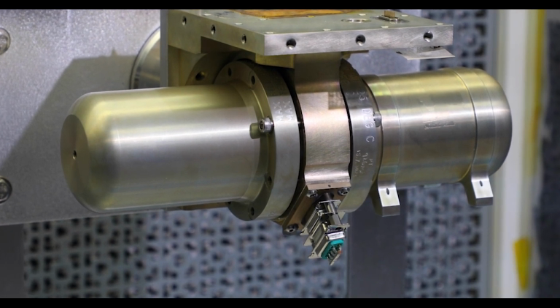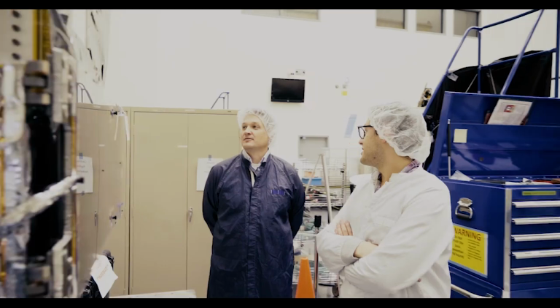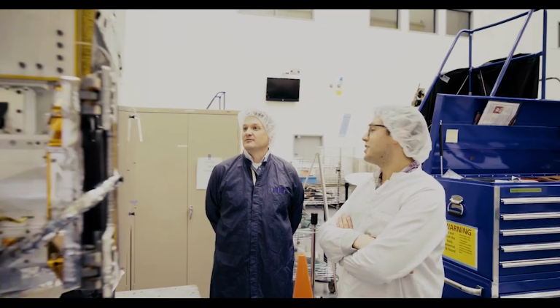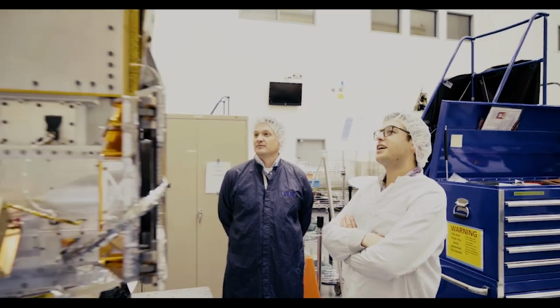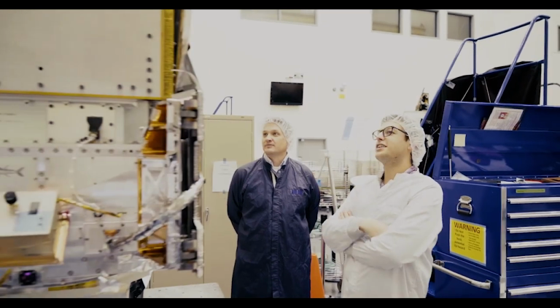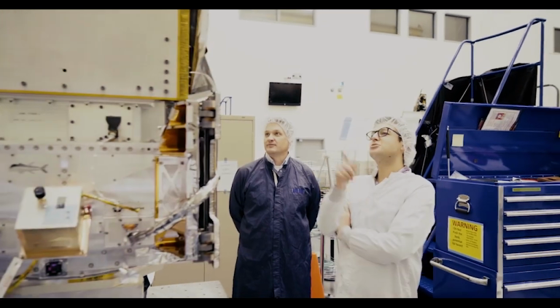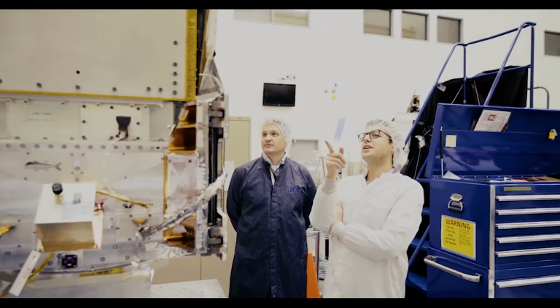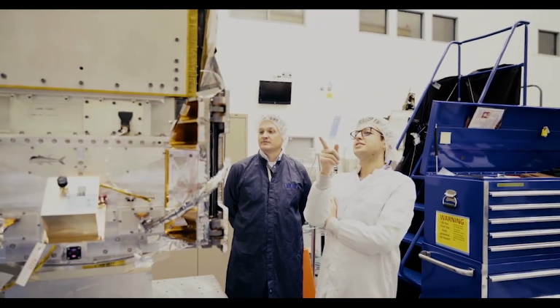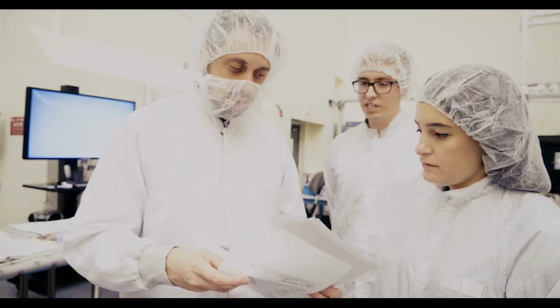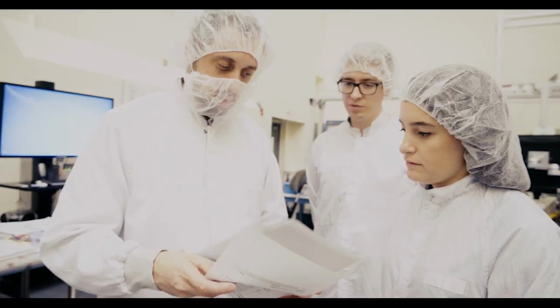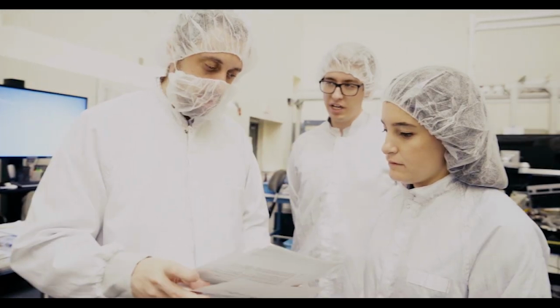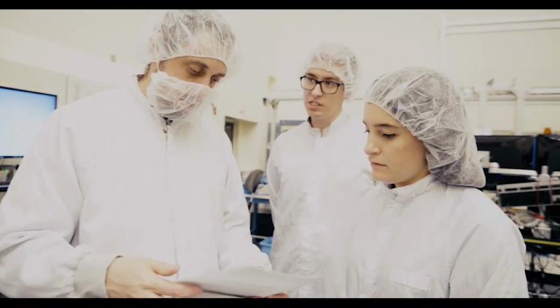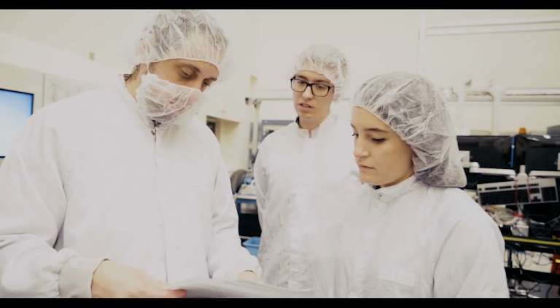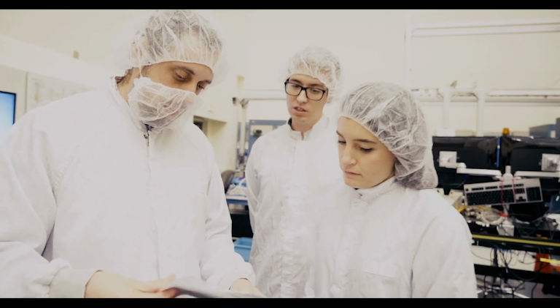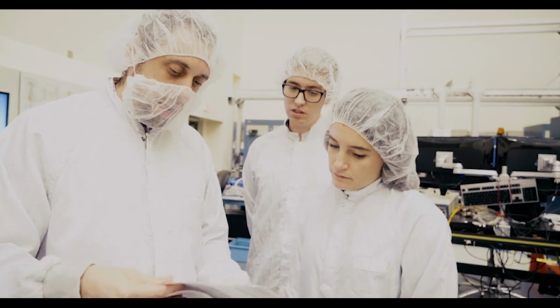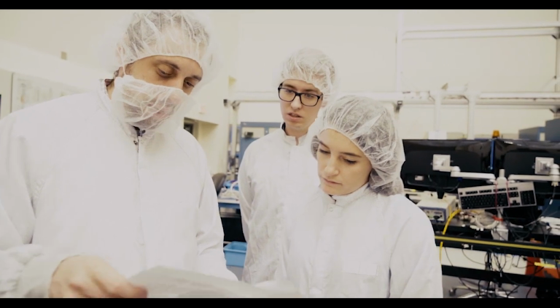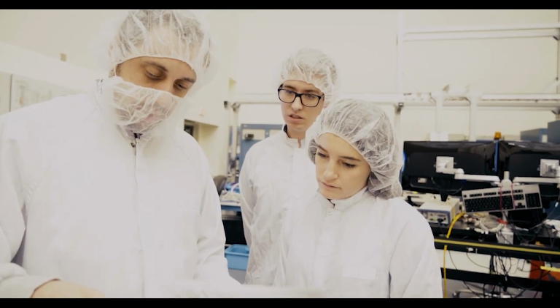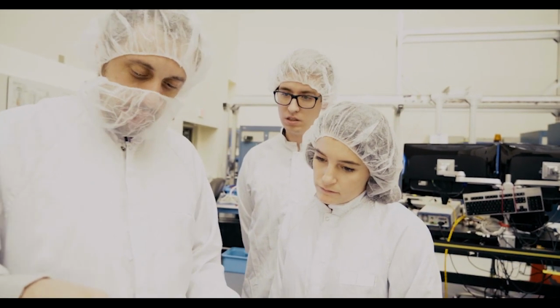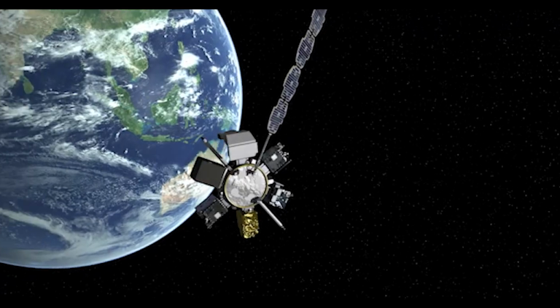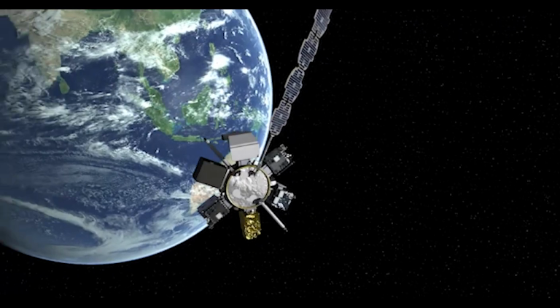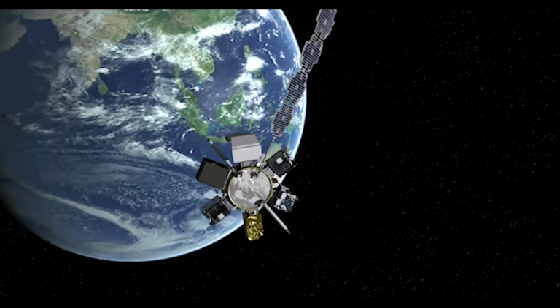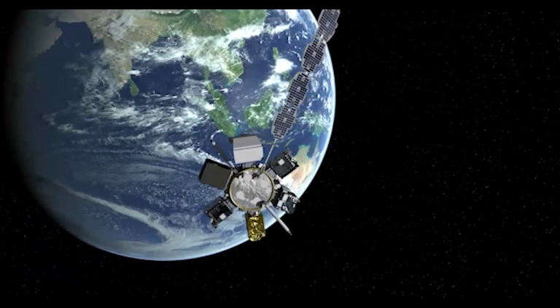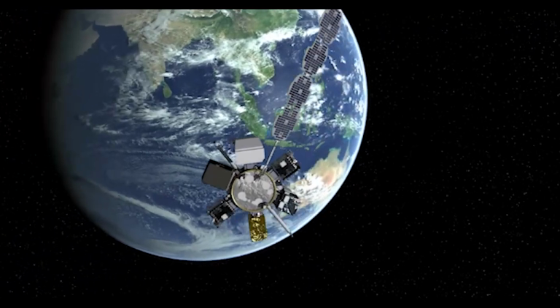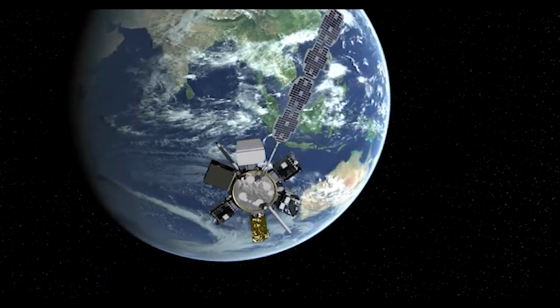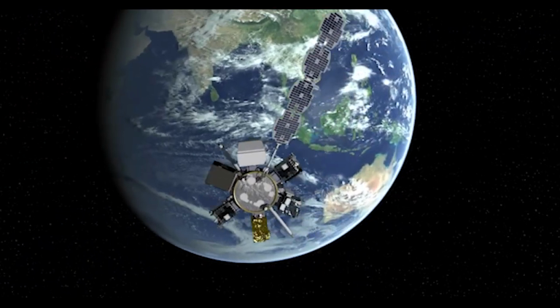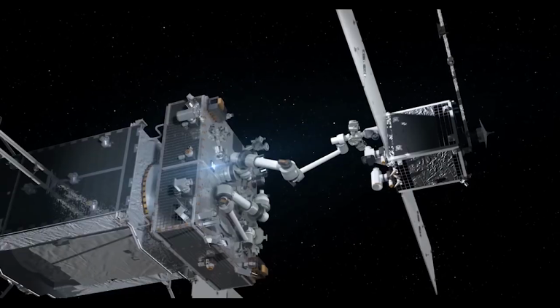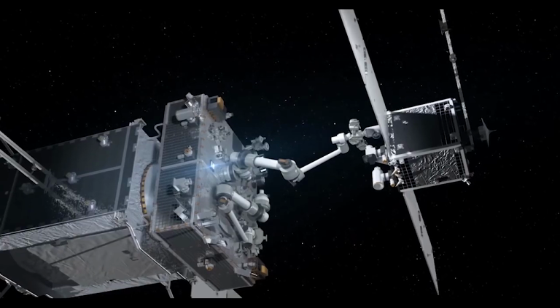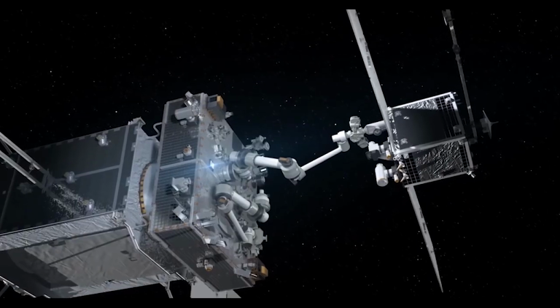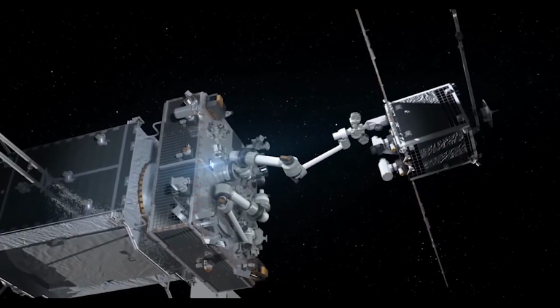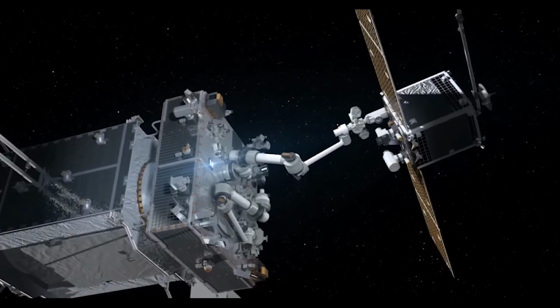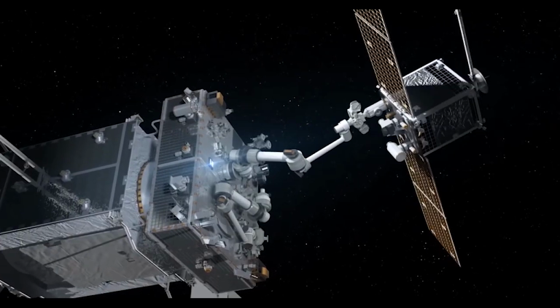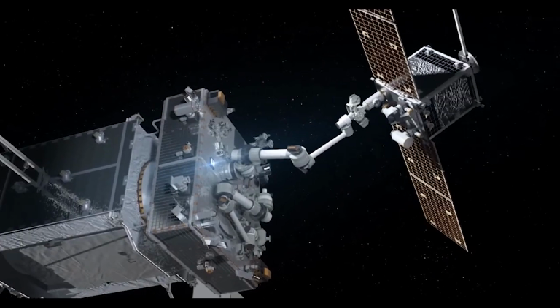Our designs are scalable so they can be customized for specific mission needs, from short duration missions to missions that must last 20 years or more.